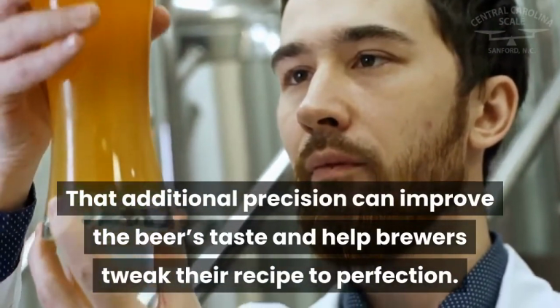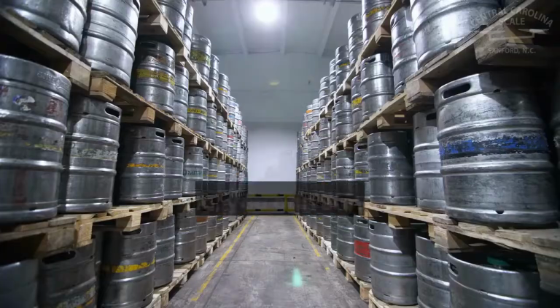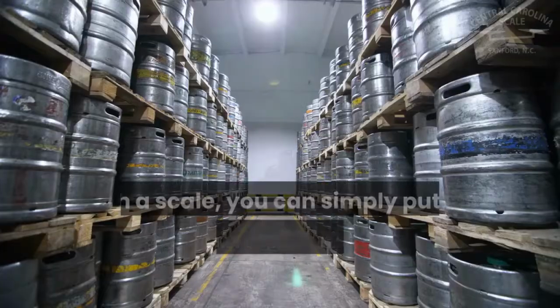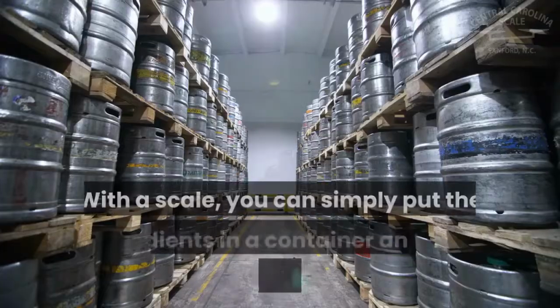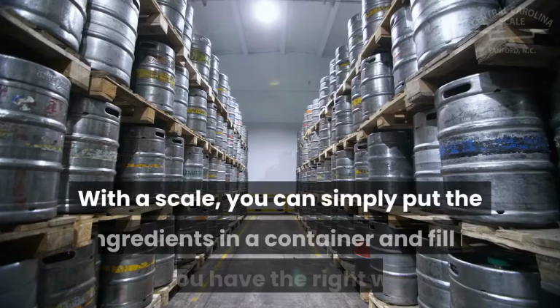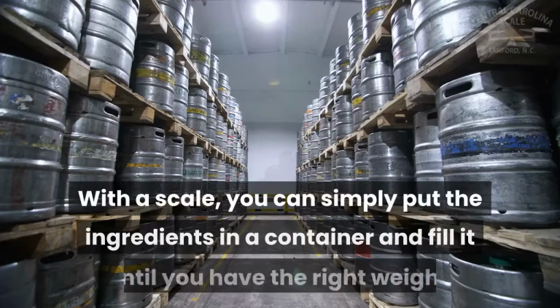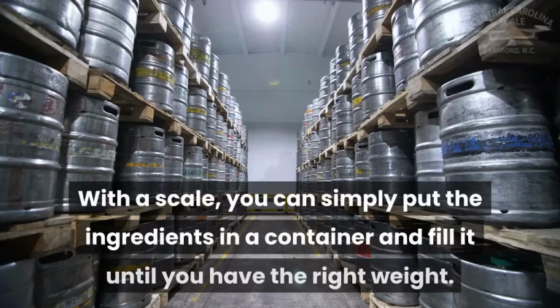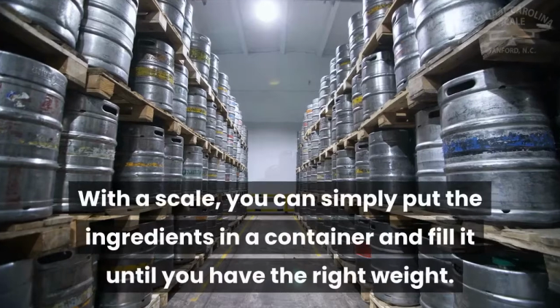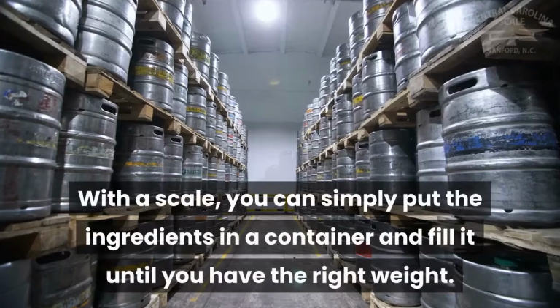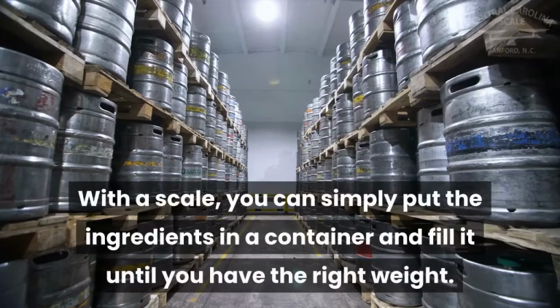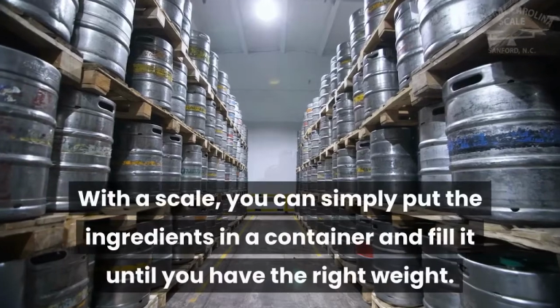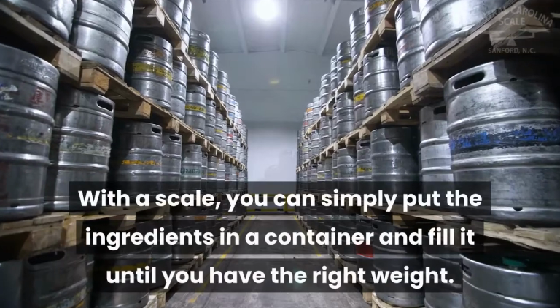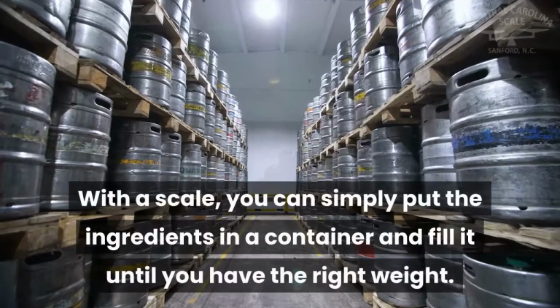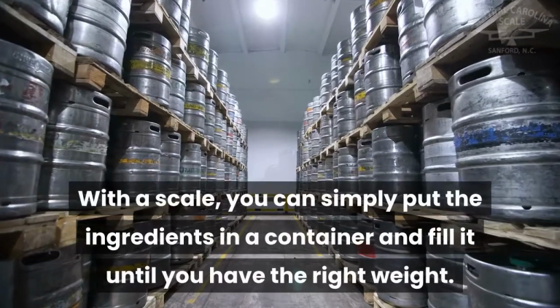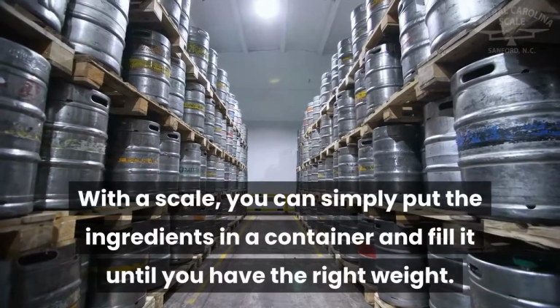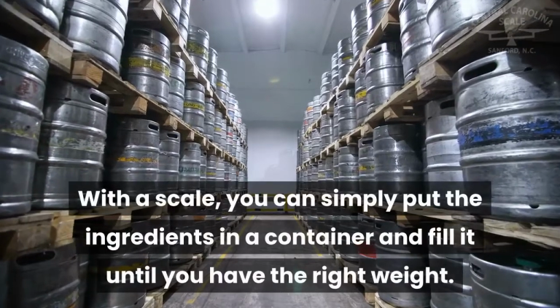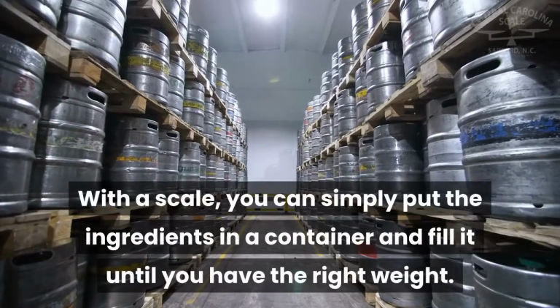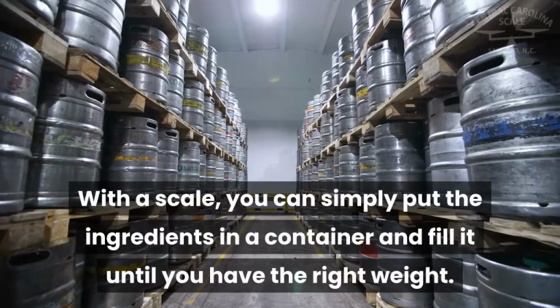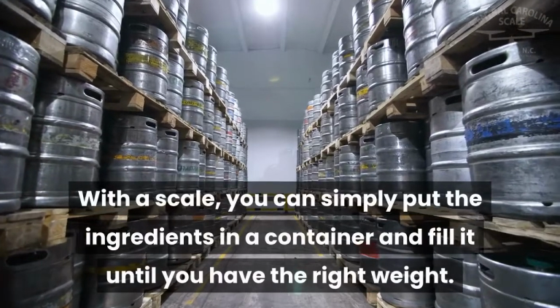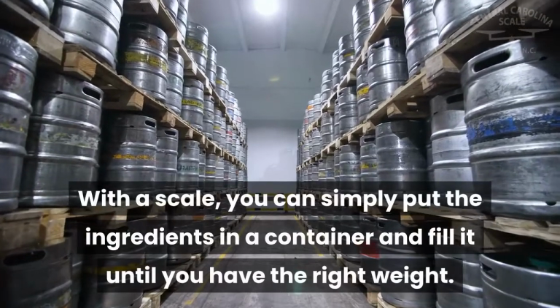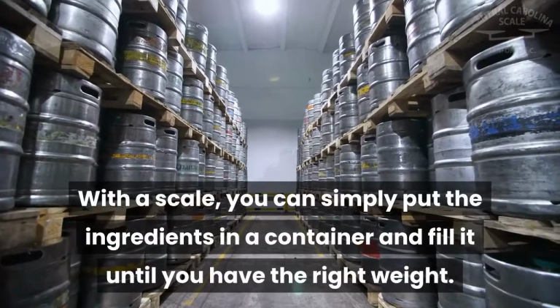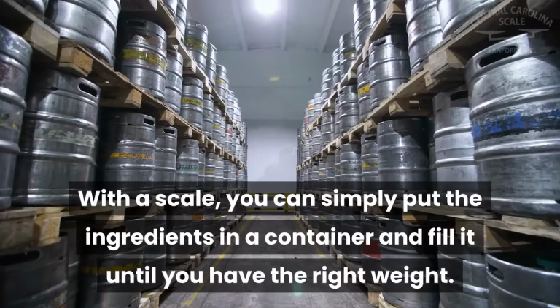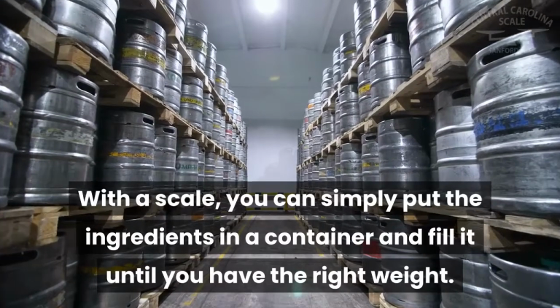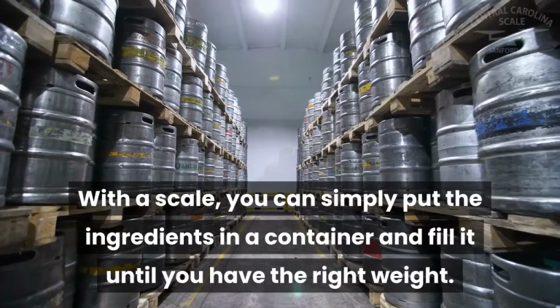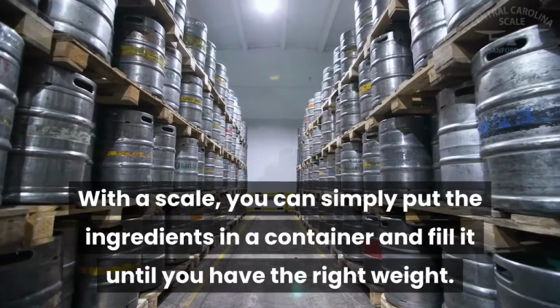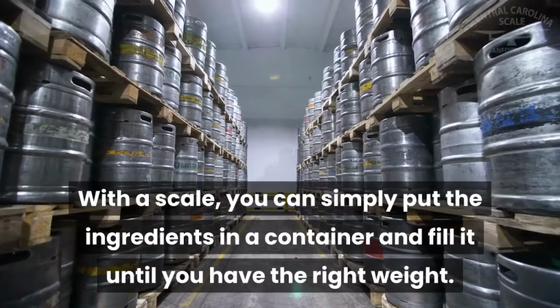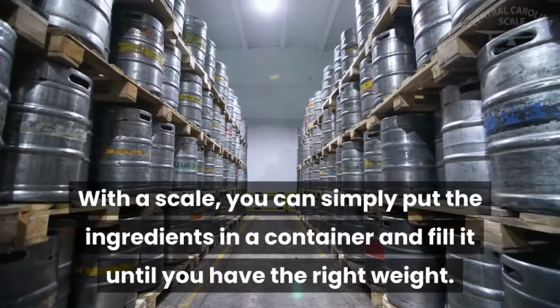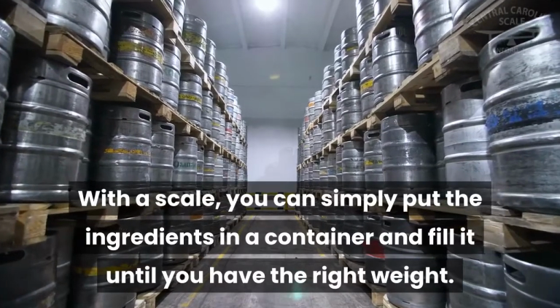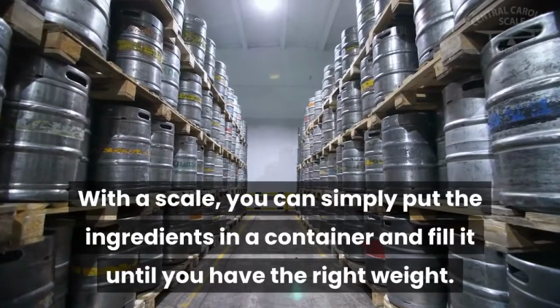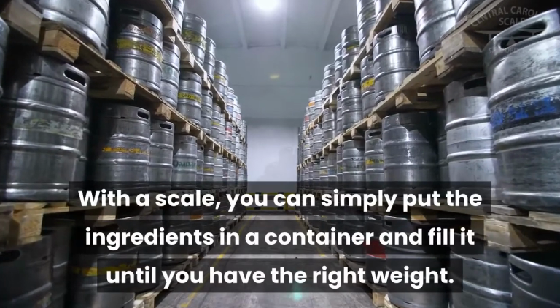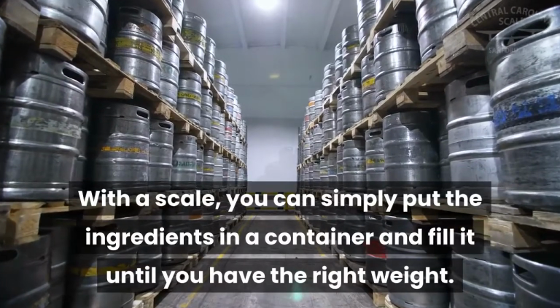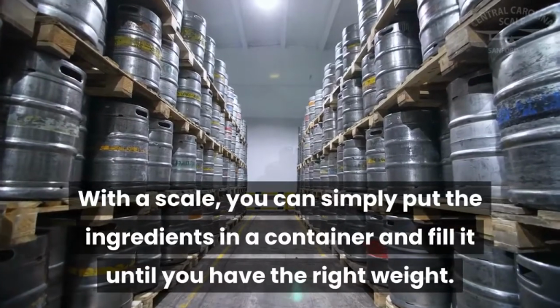With a scale, you can simply put the ingredients in a container and fill it until you have the right weight.